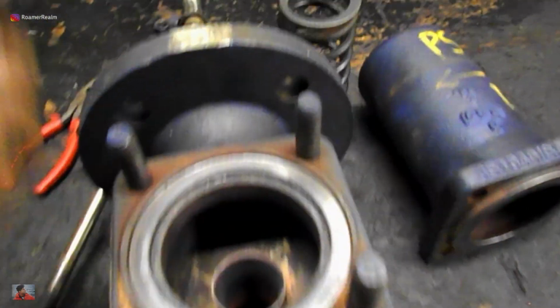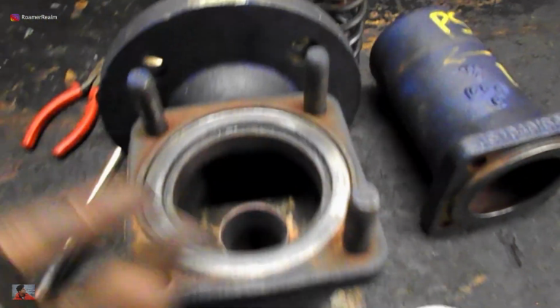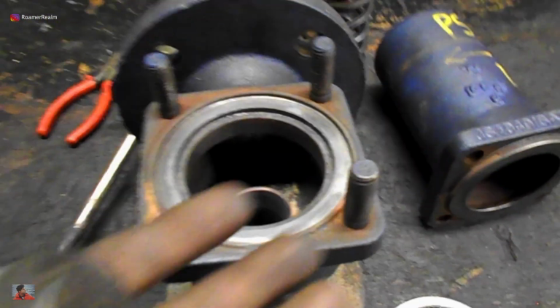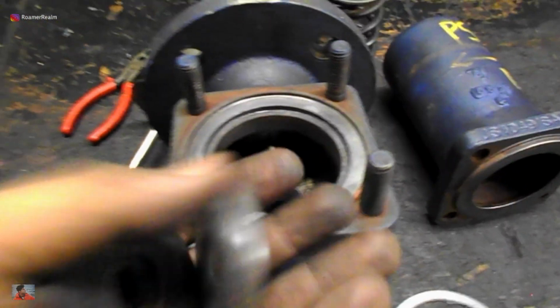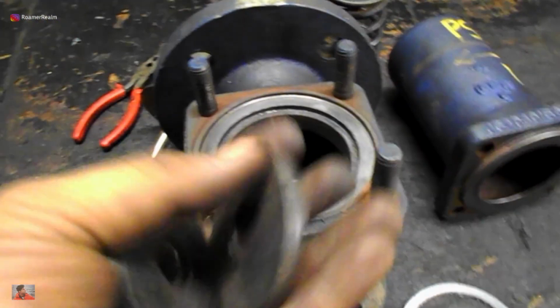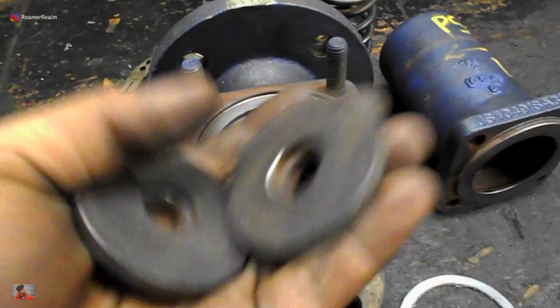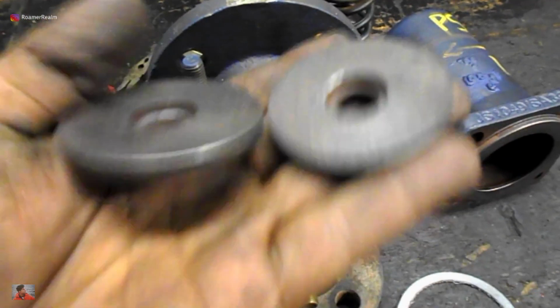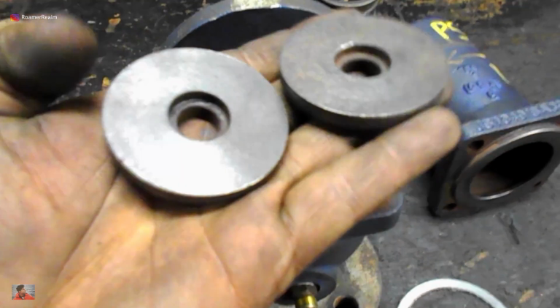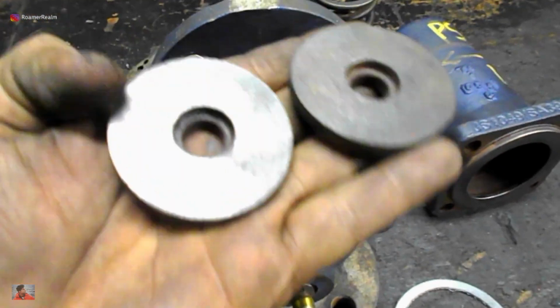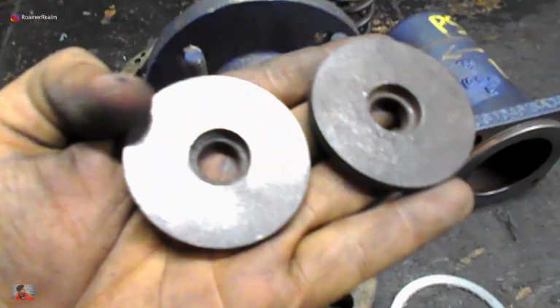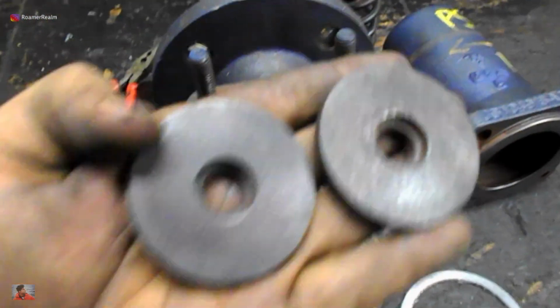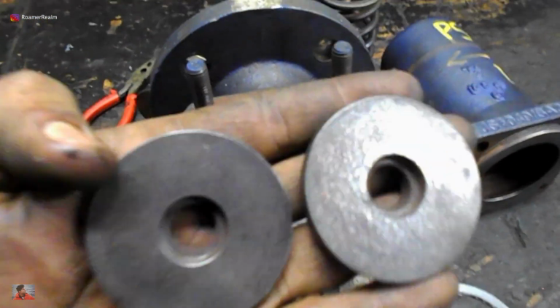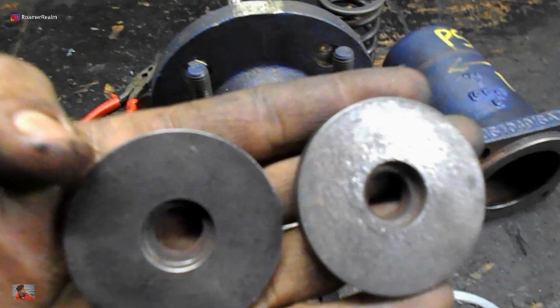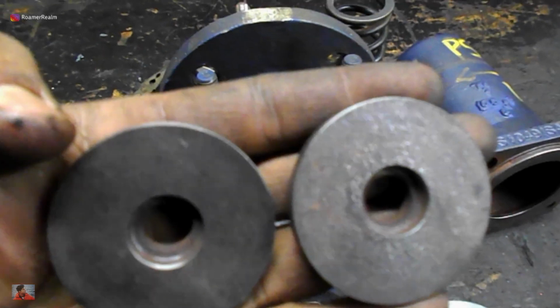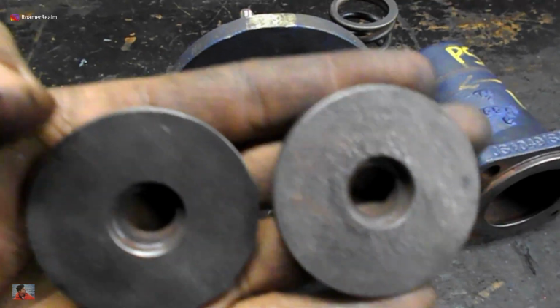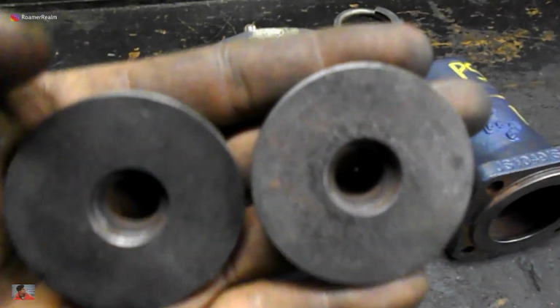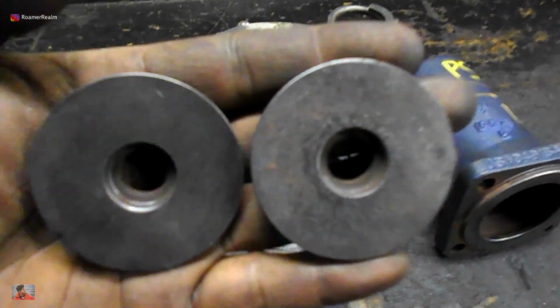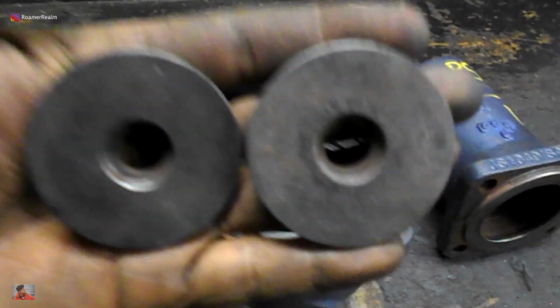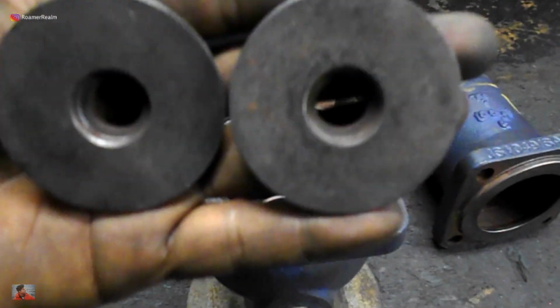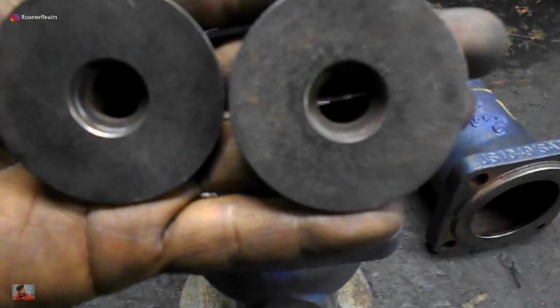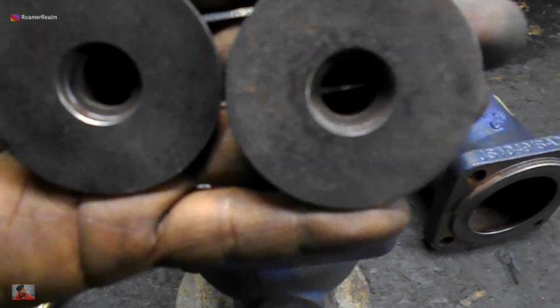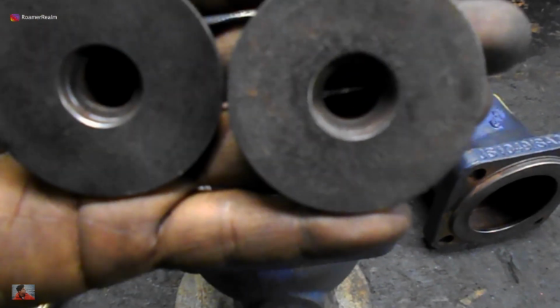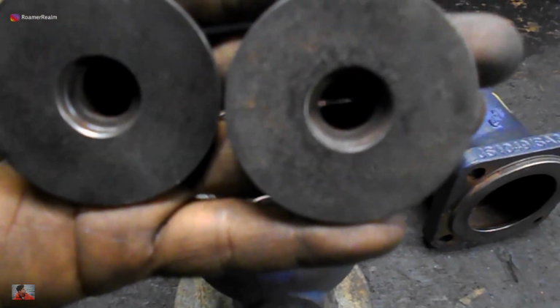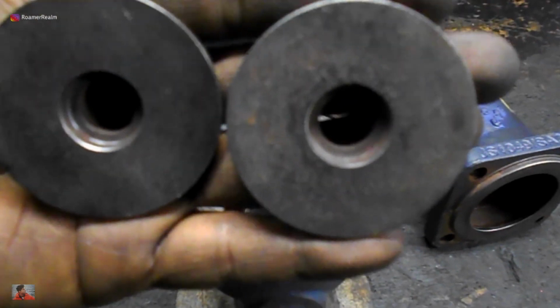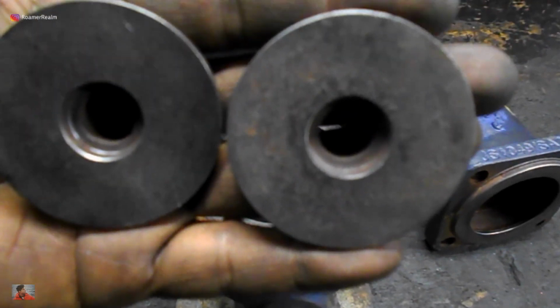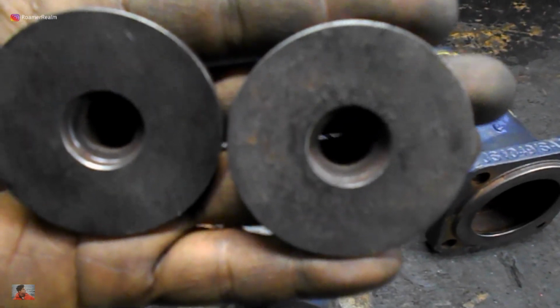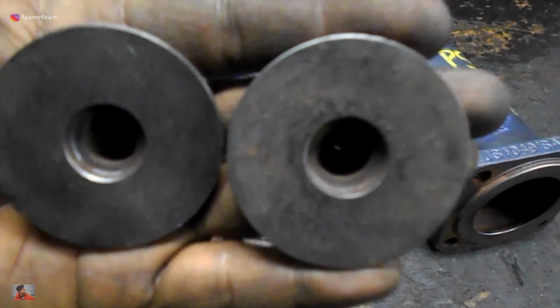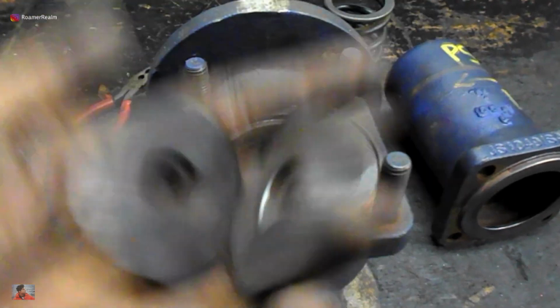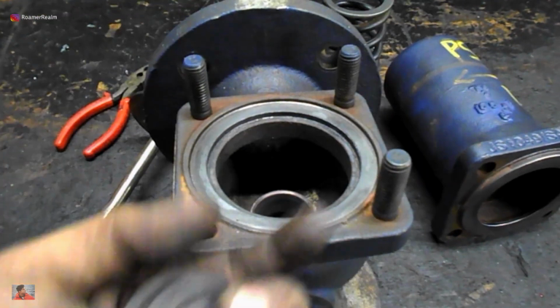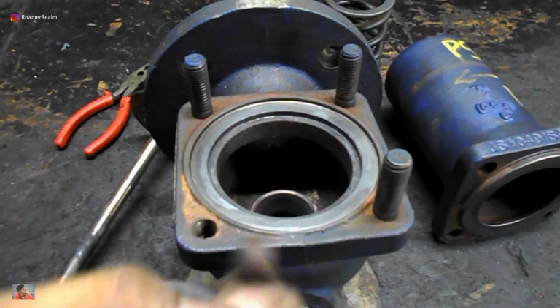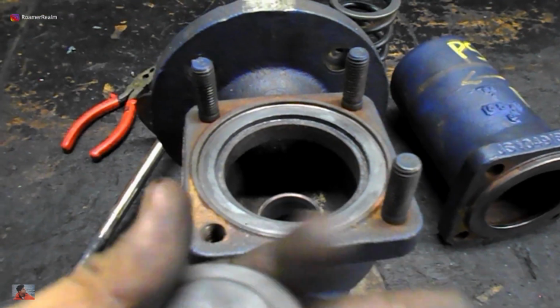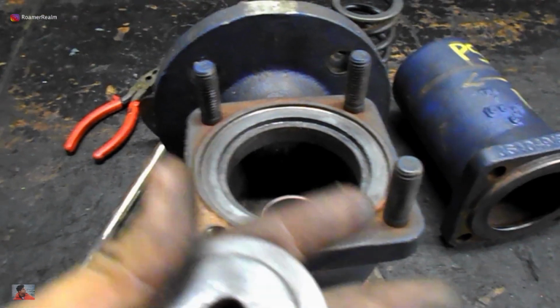The two spring carriers also need to be checked for obvious corrosion, pitting, or grooving marks.